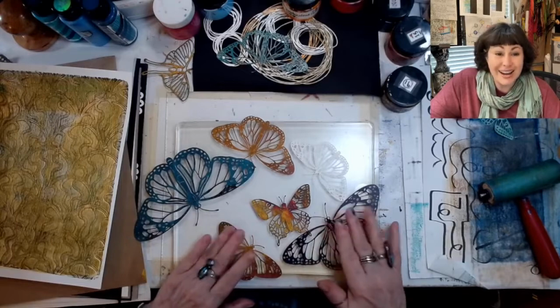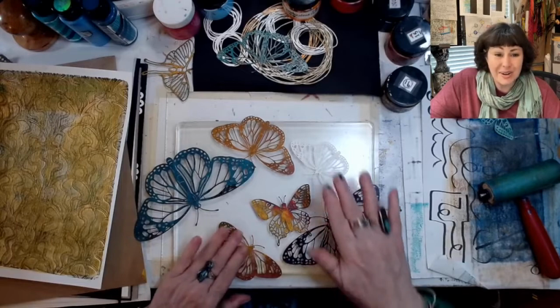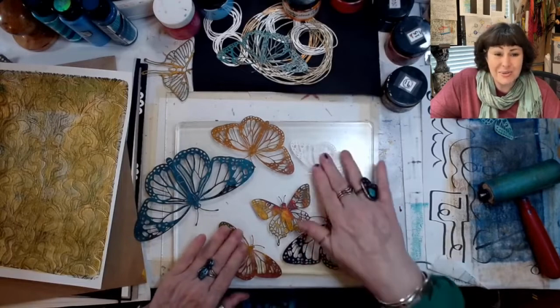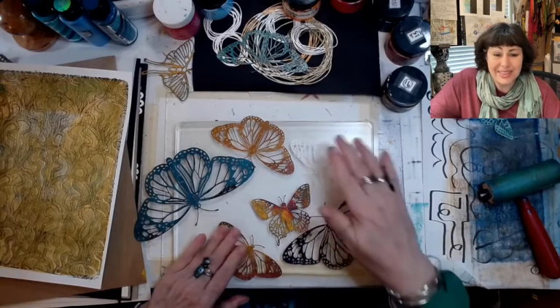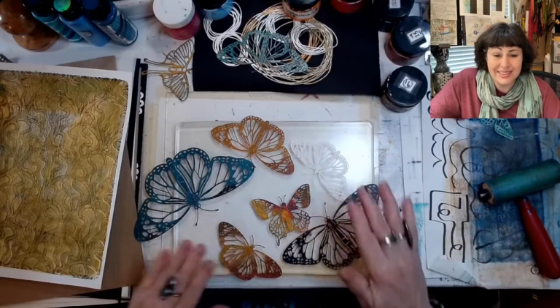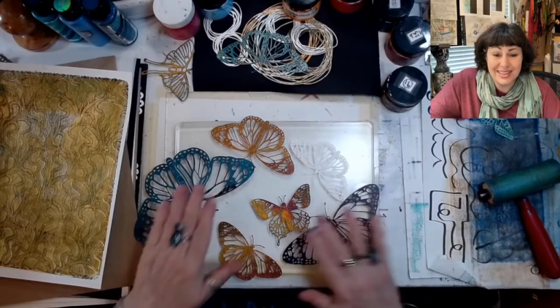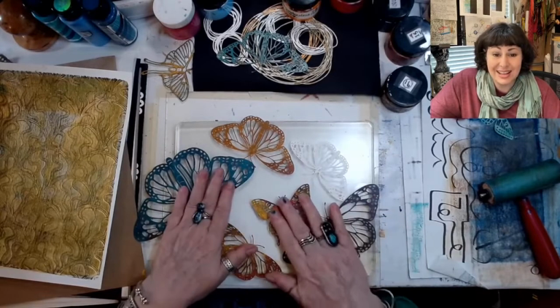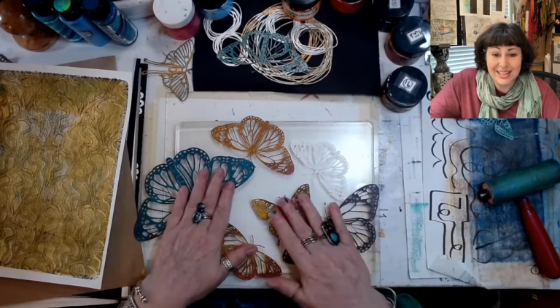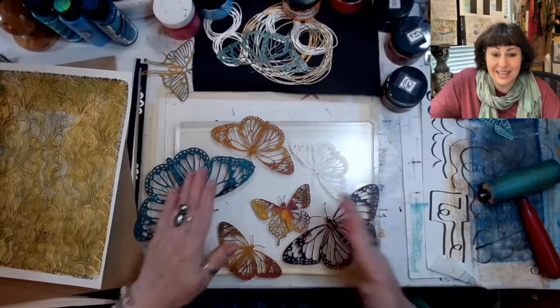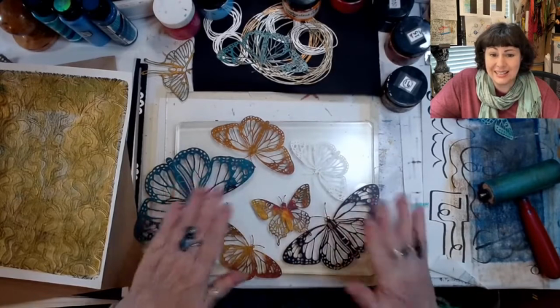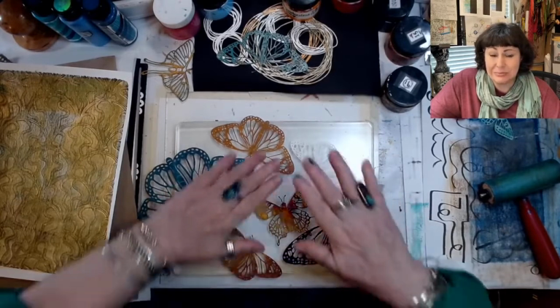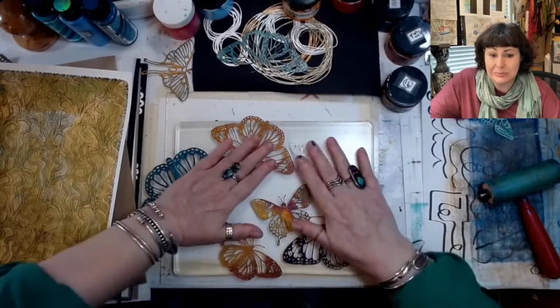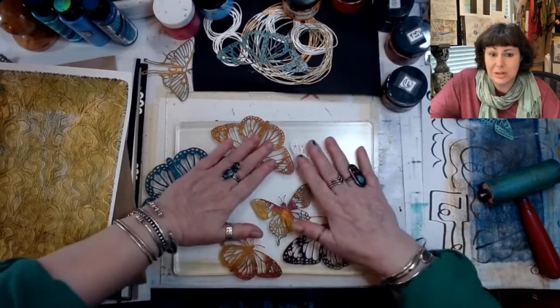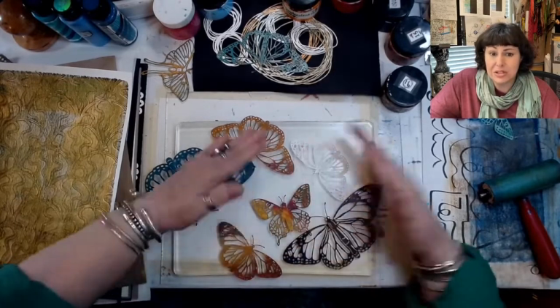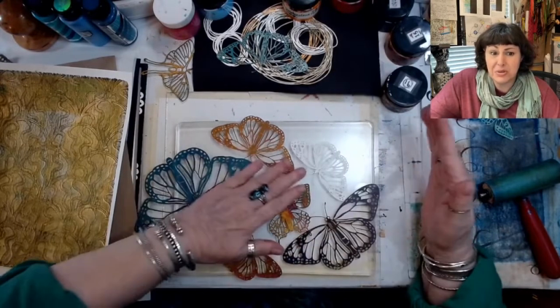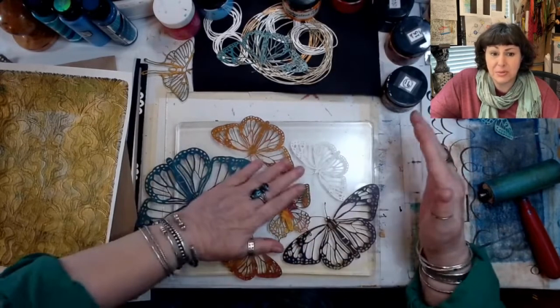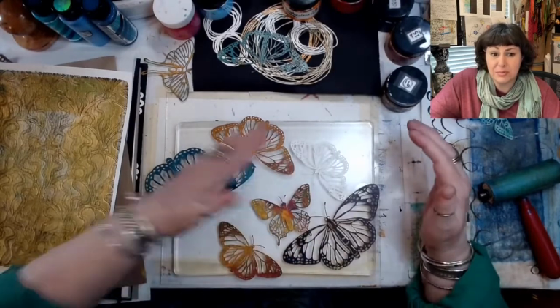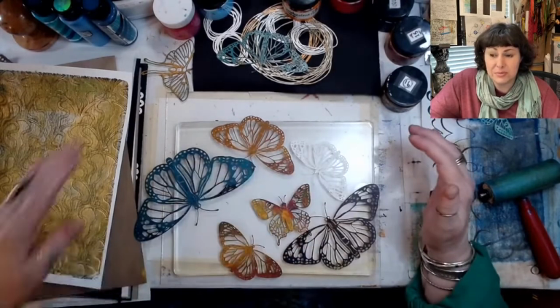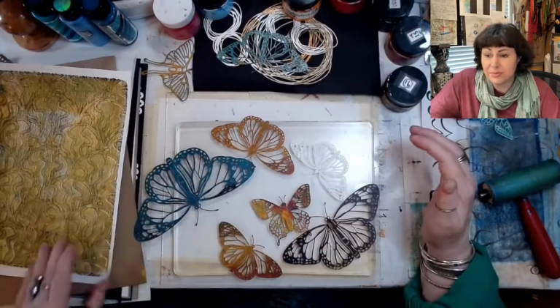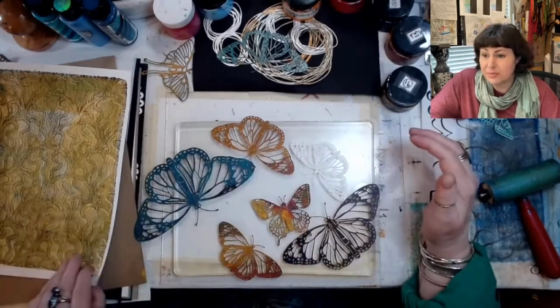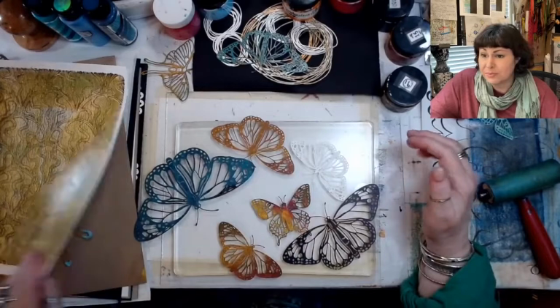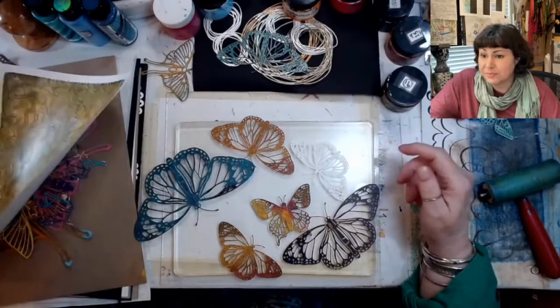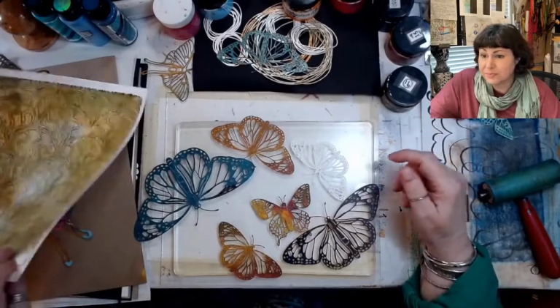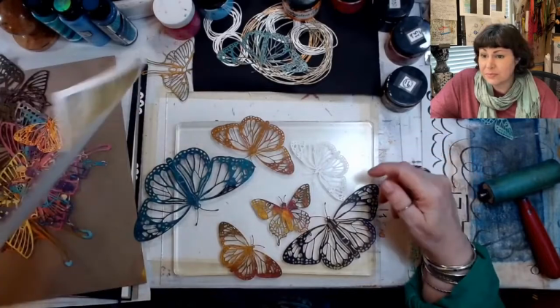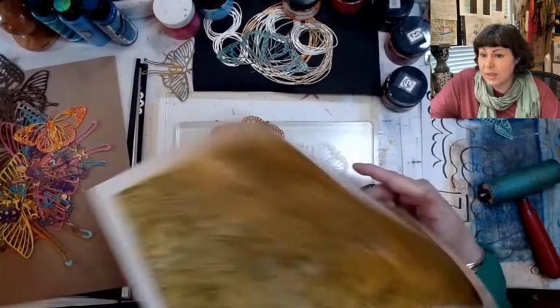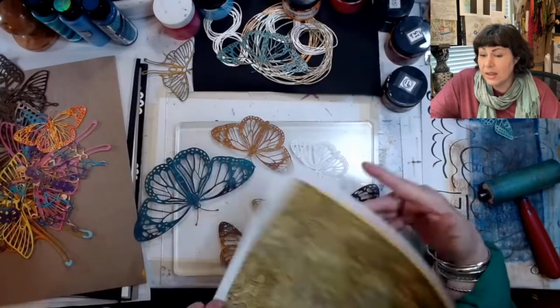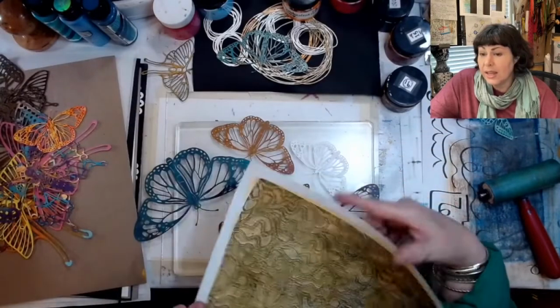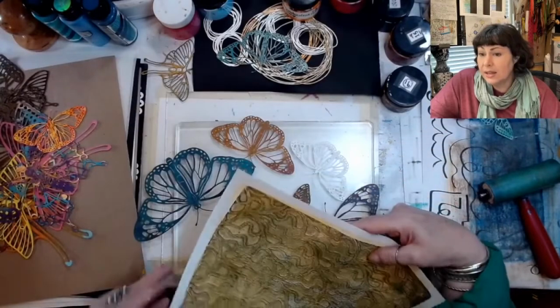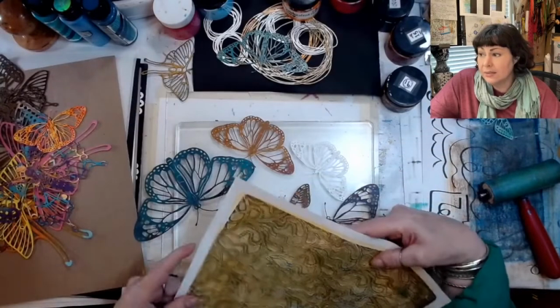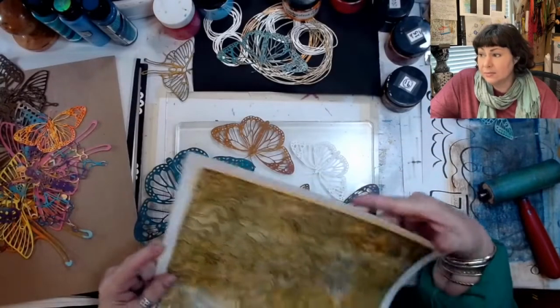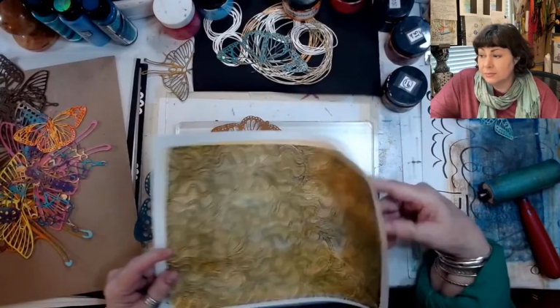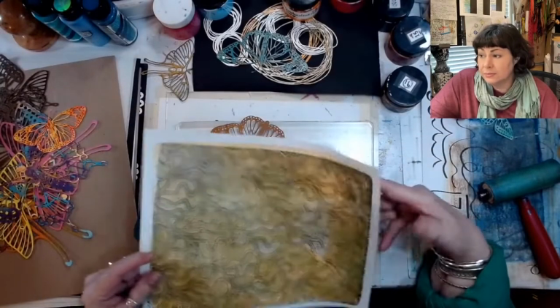It's getting kind of sad, like they are just beautiful. But we can always make more butterflies.